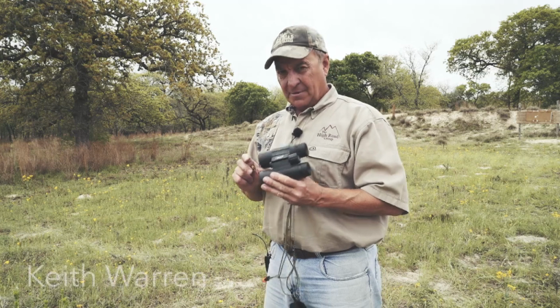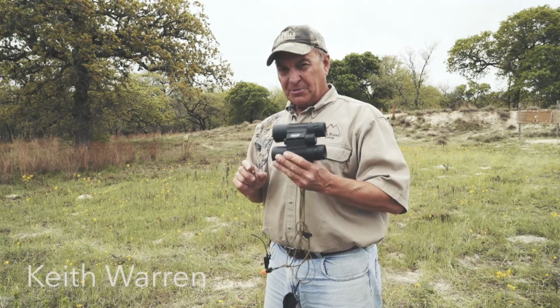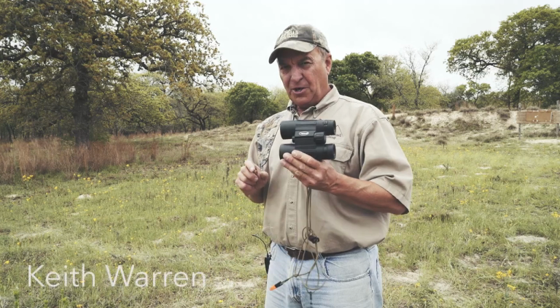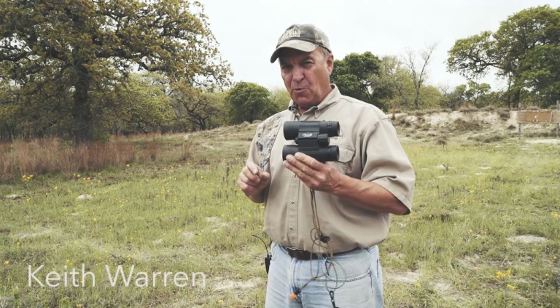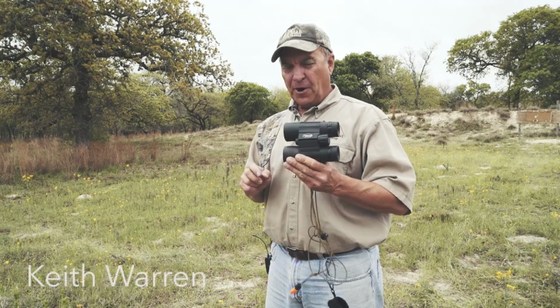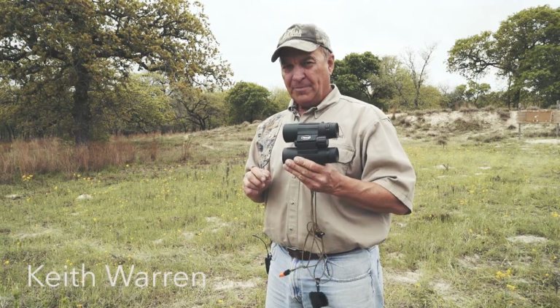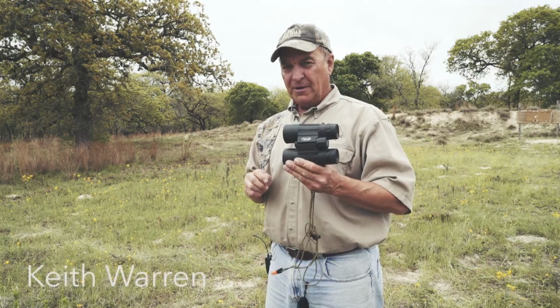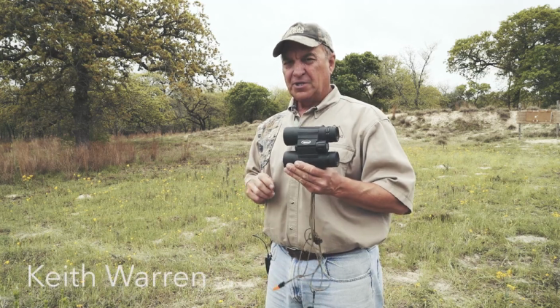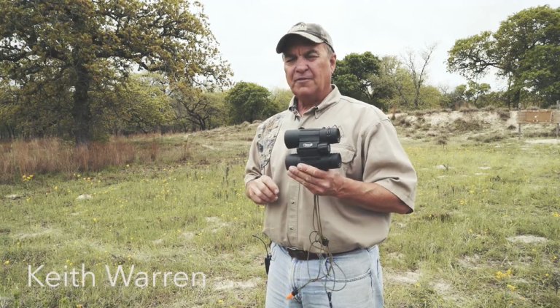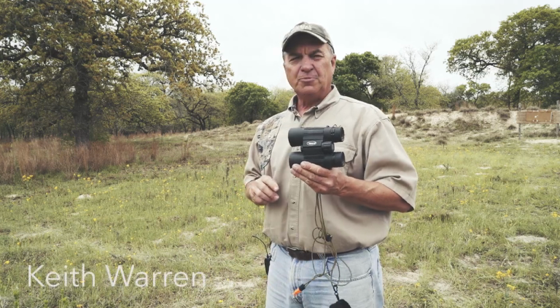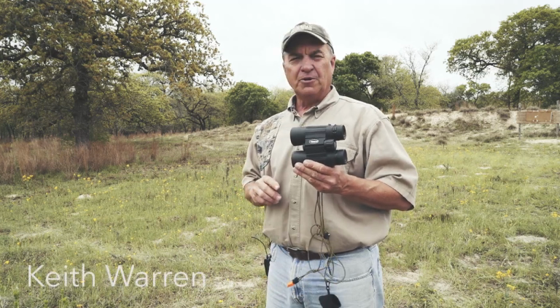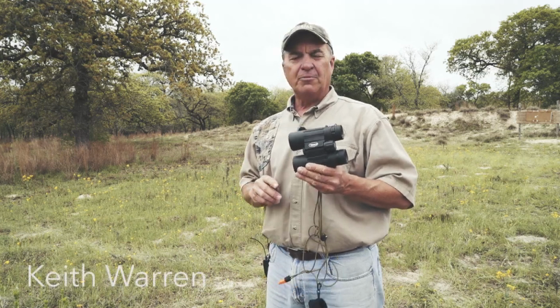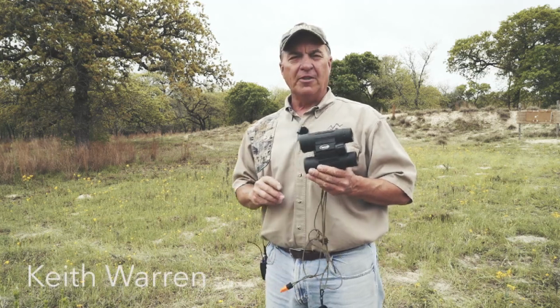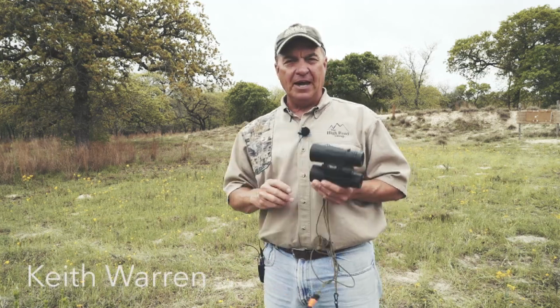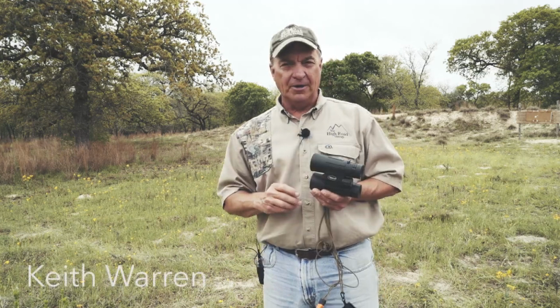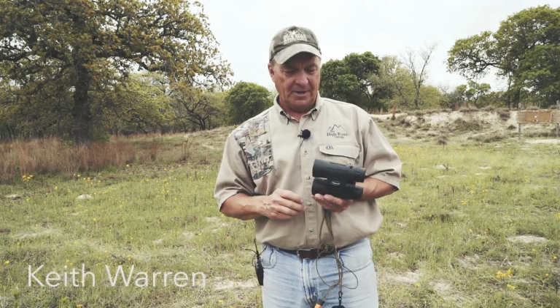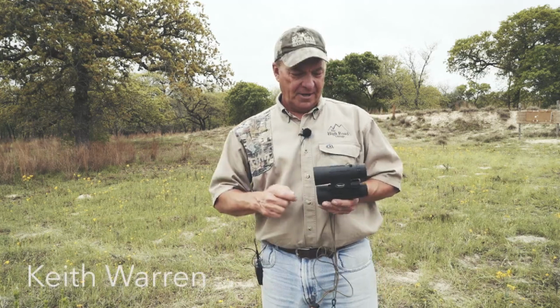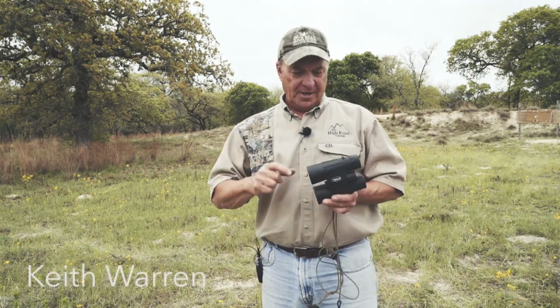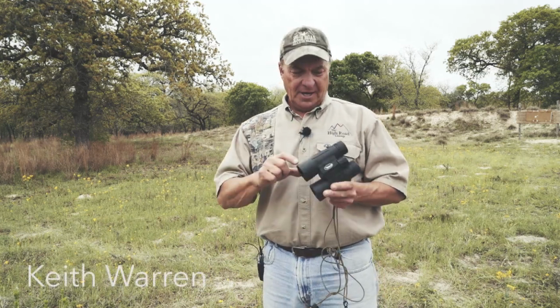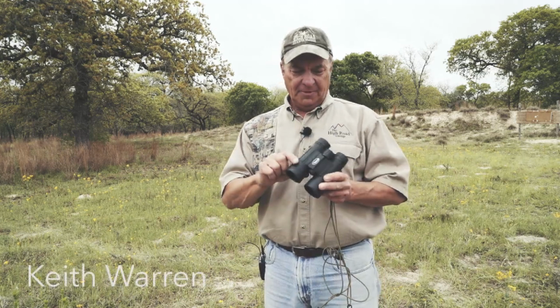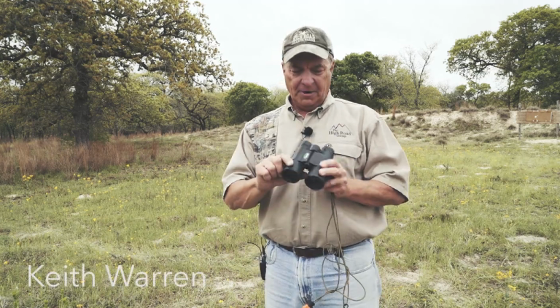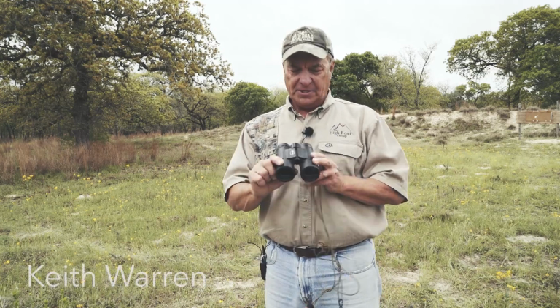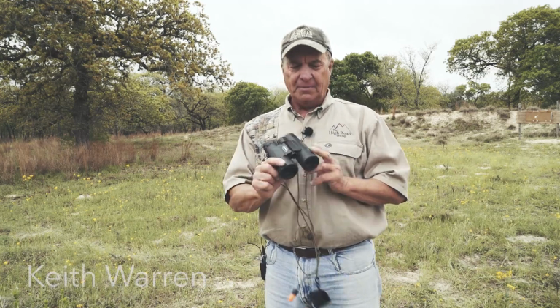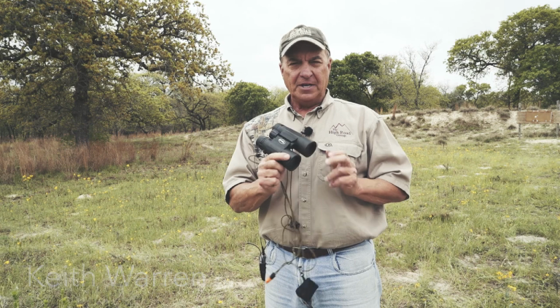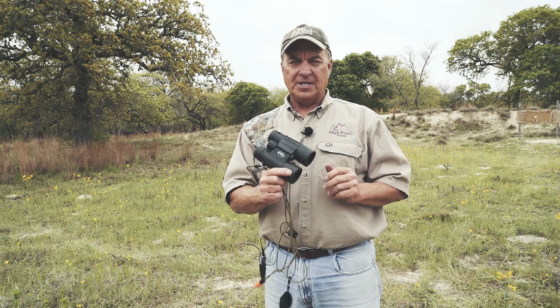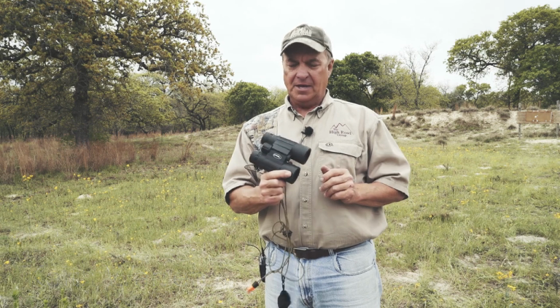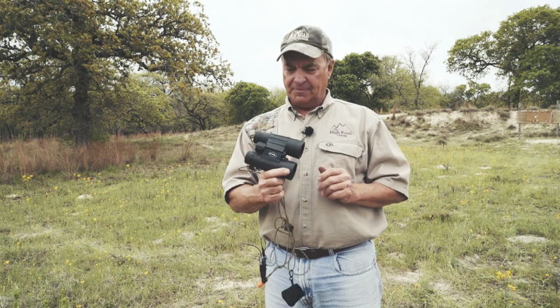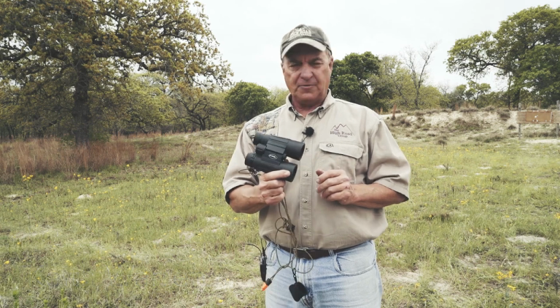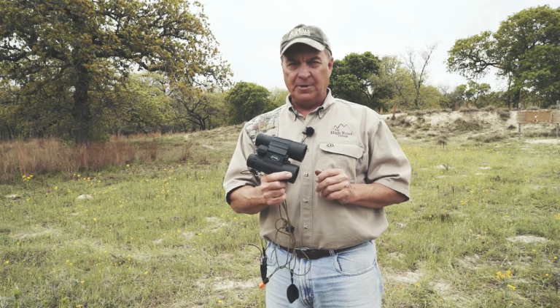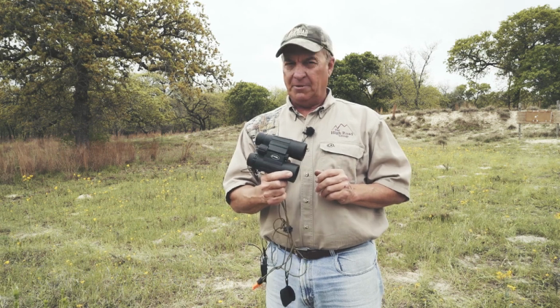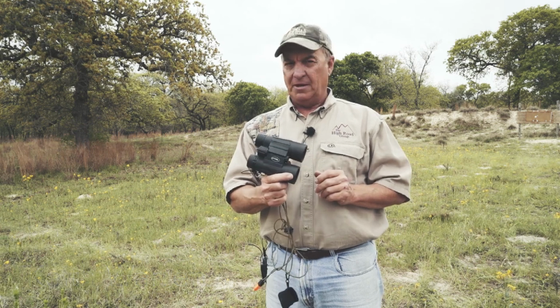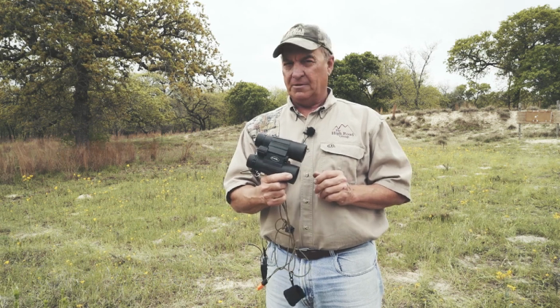My name is Keith Warren. I host a television program called The High Road and I've been representing BSA optics for many, many years.